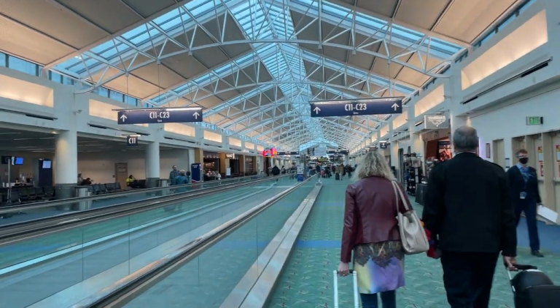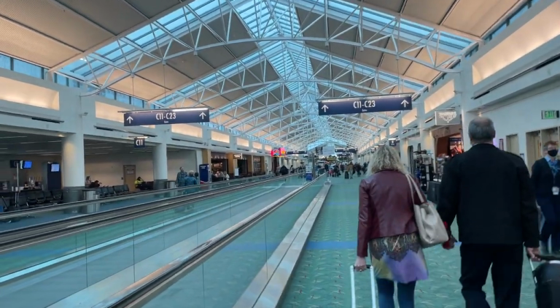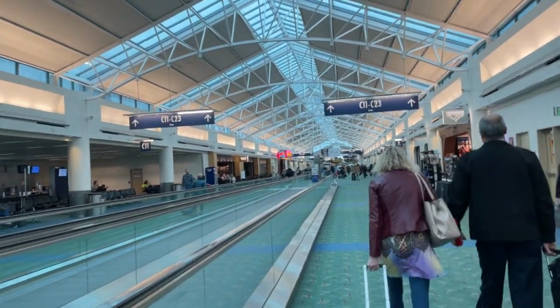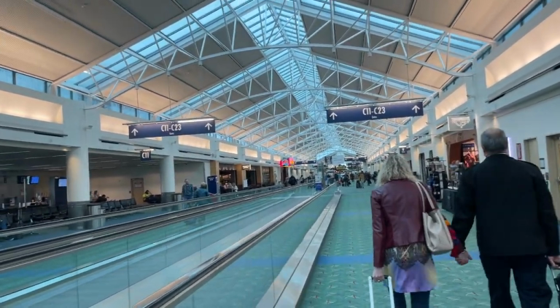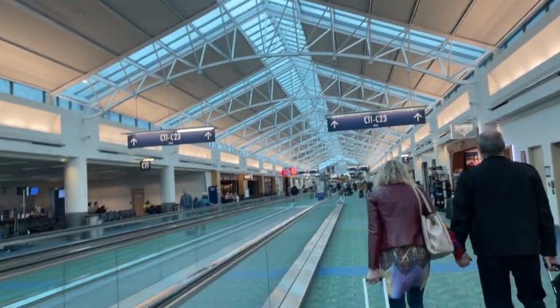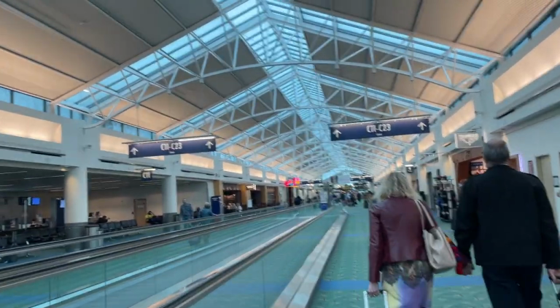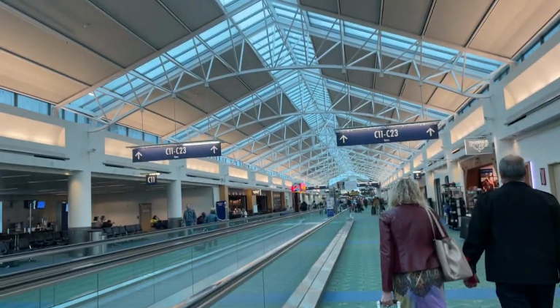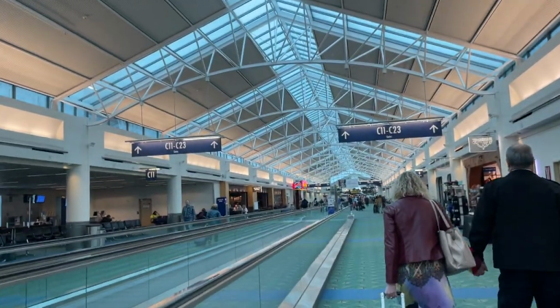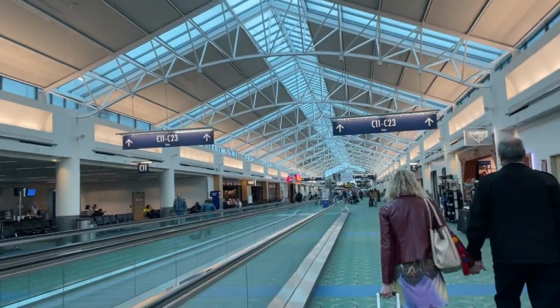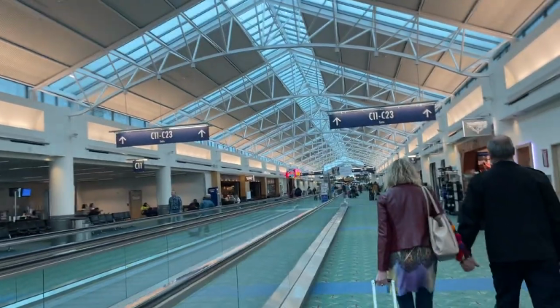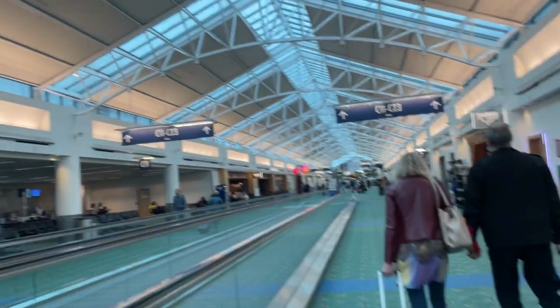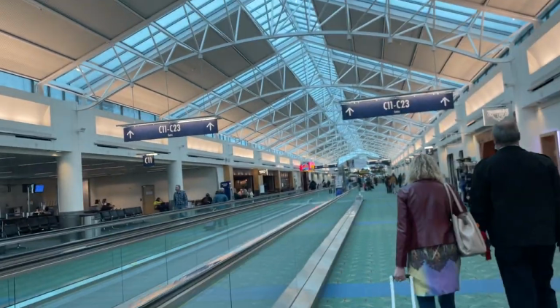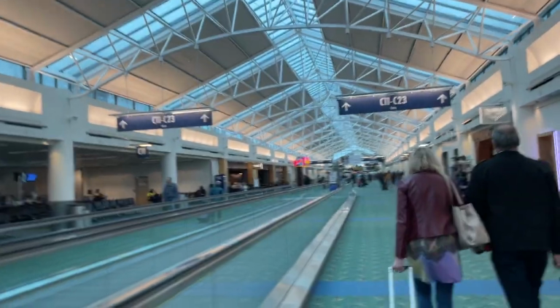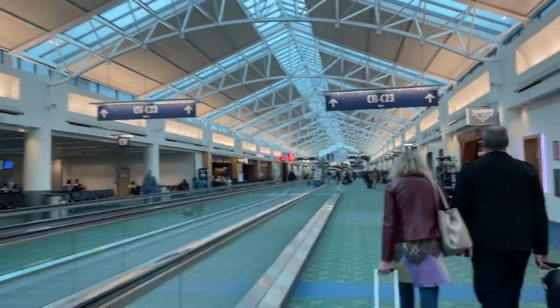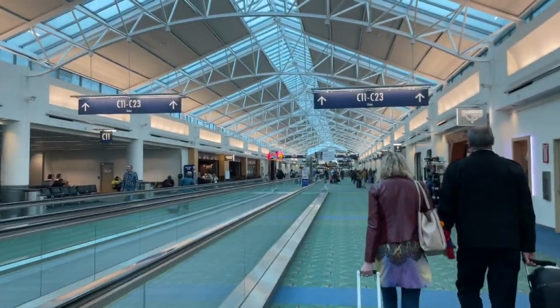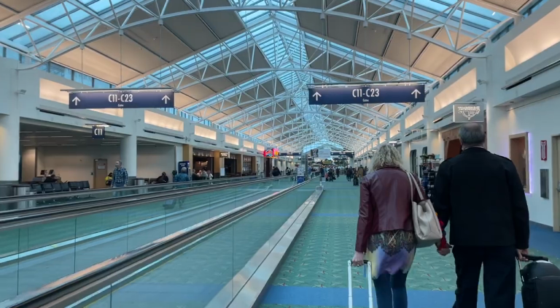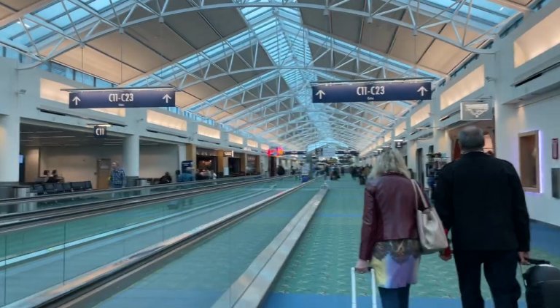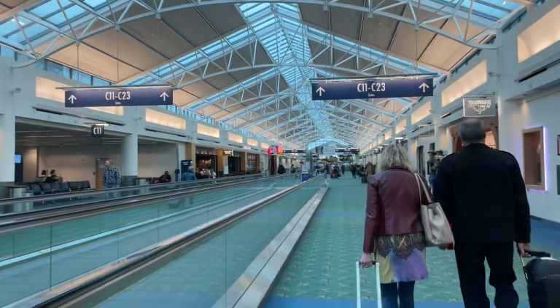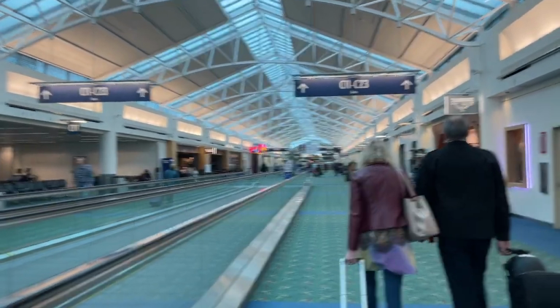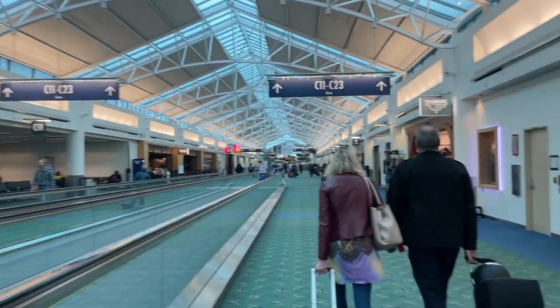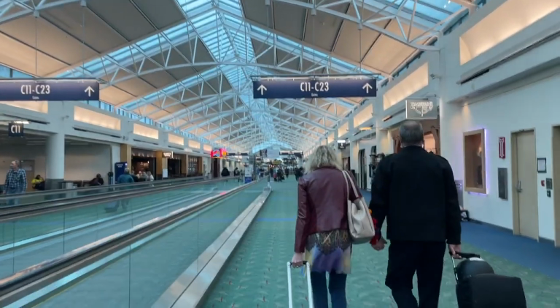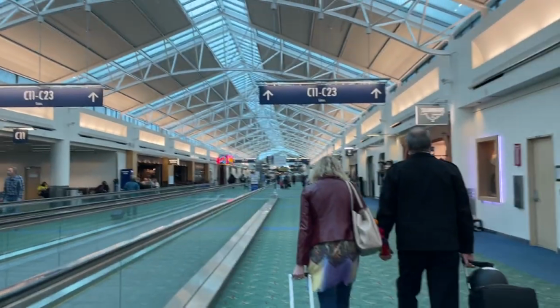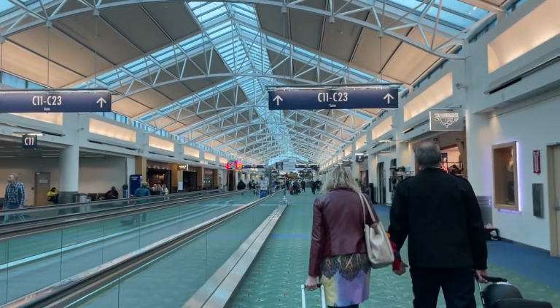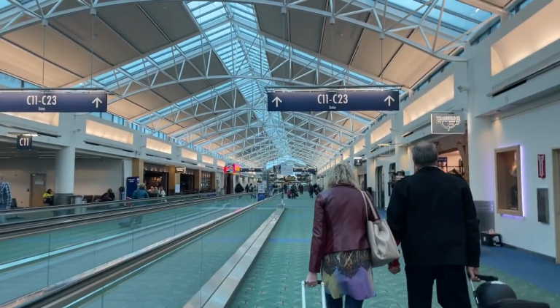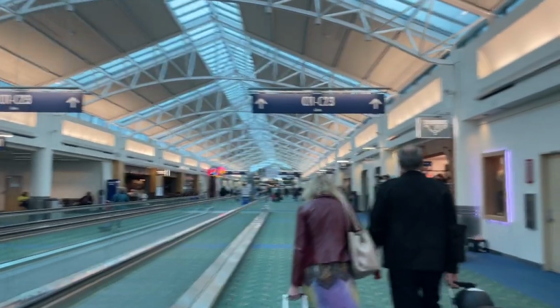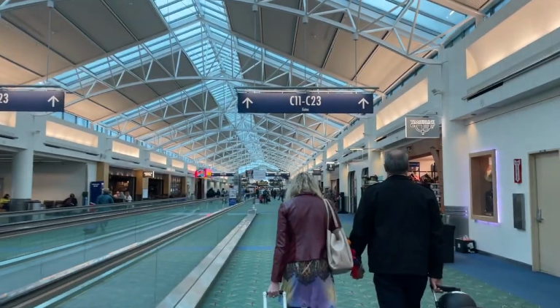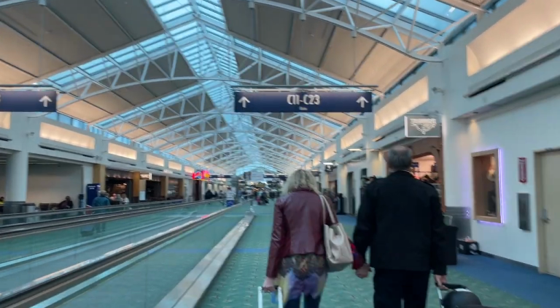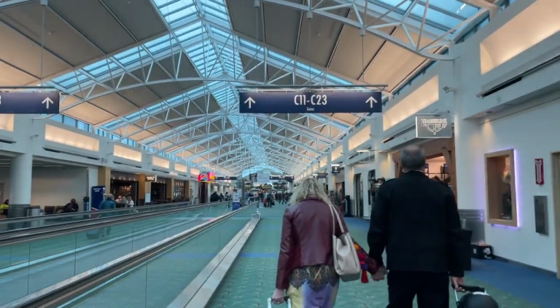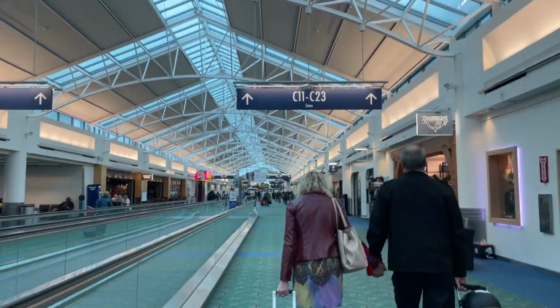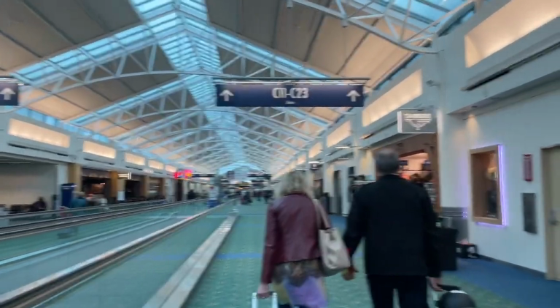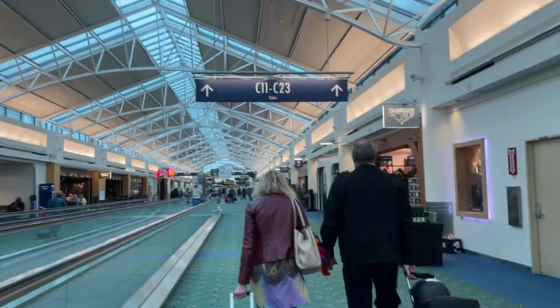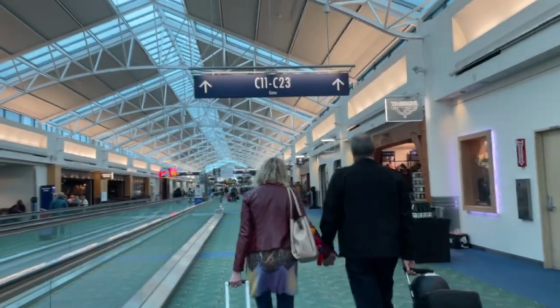PDX baby — Portland International Airport.